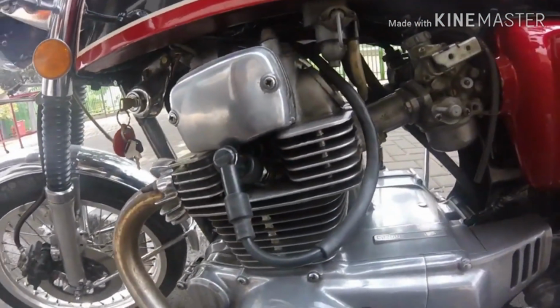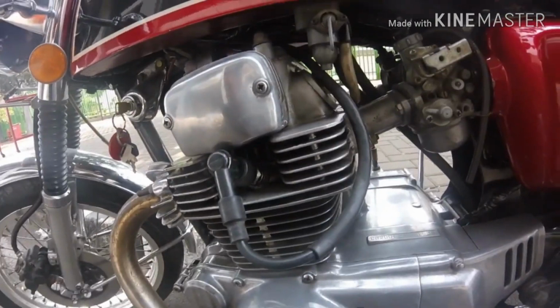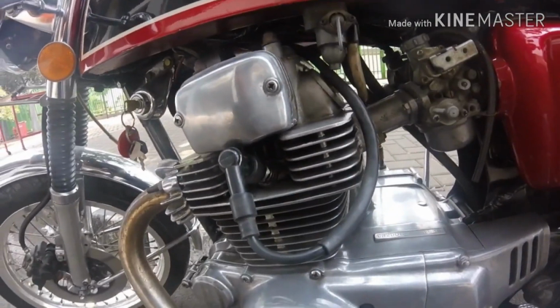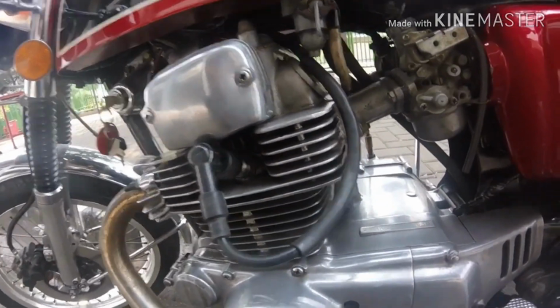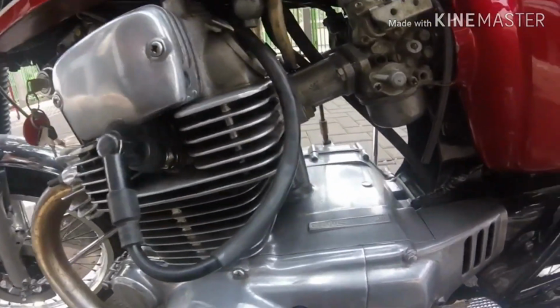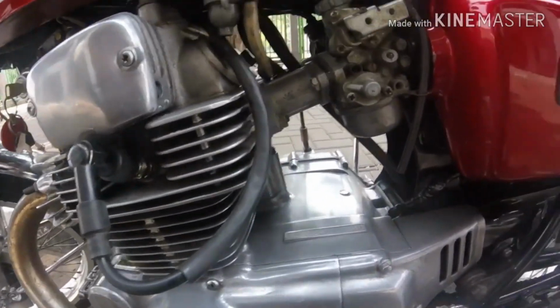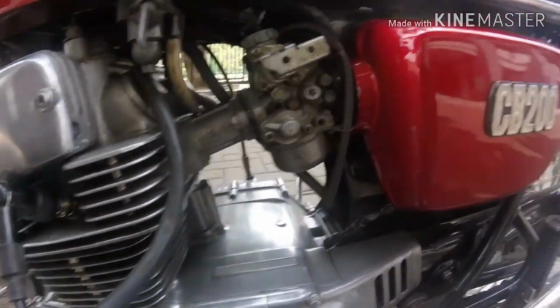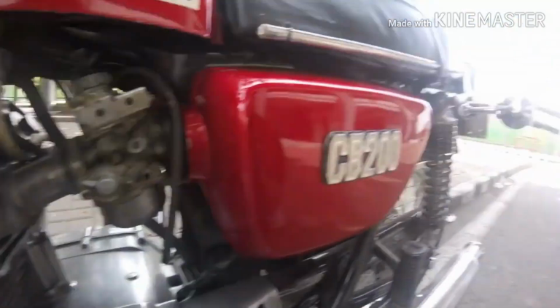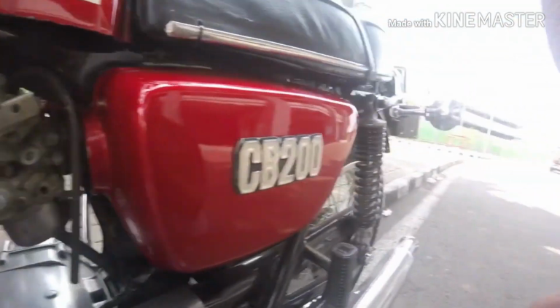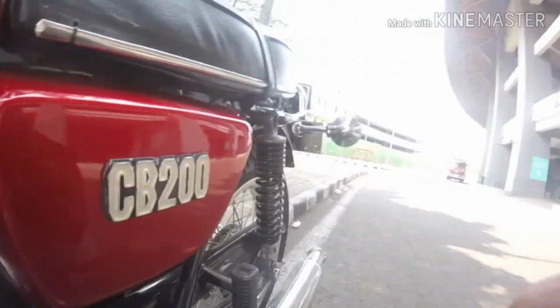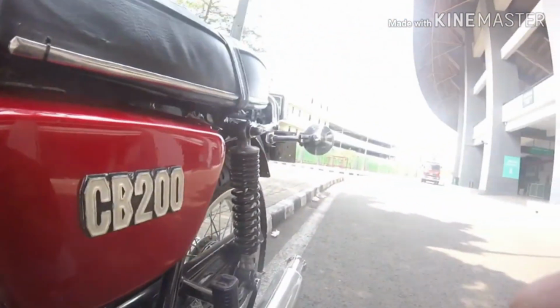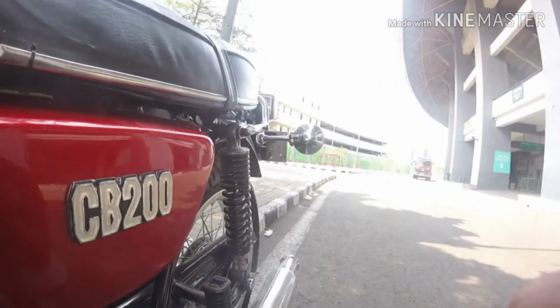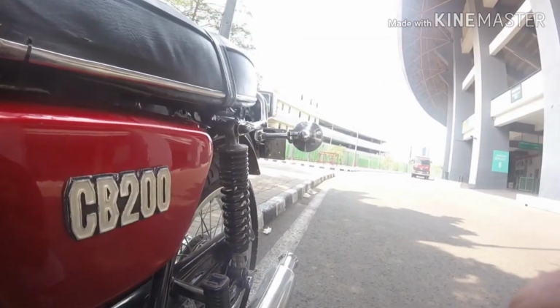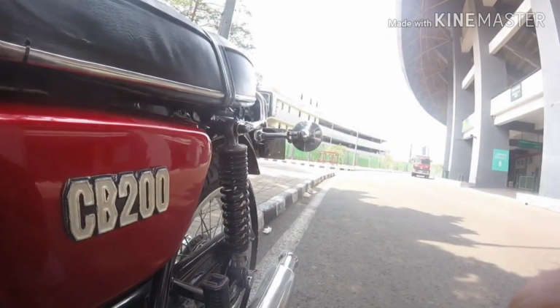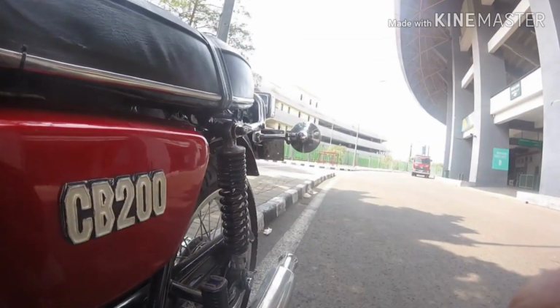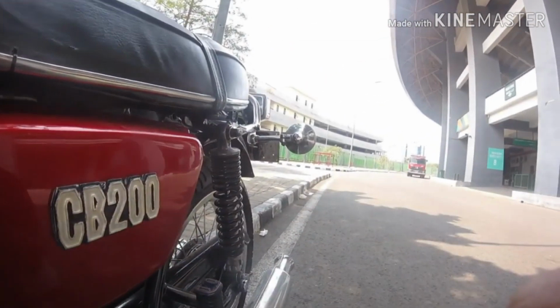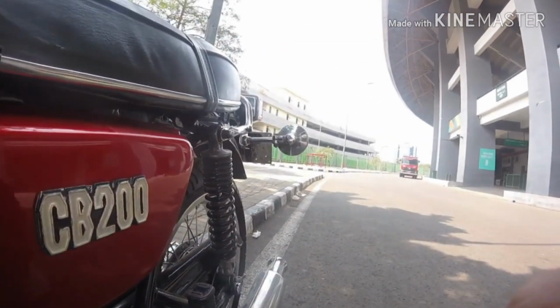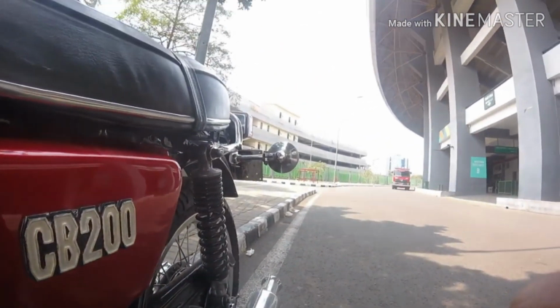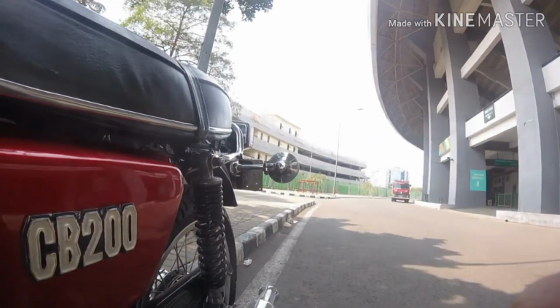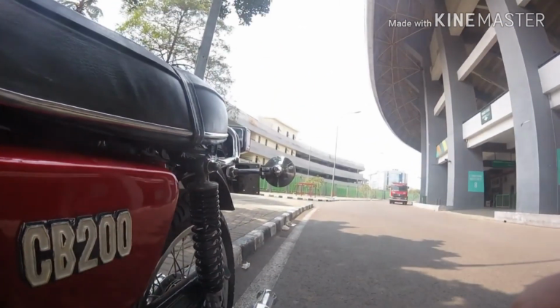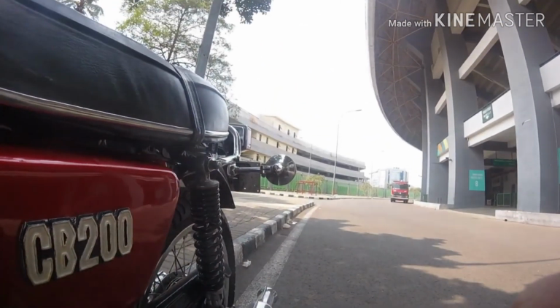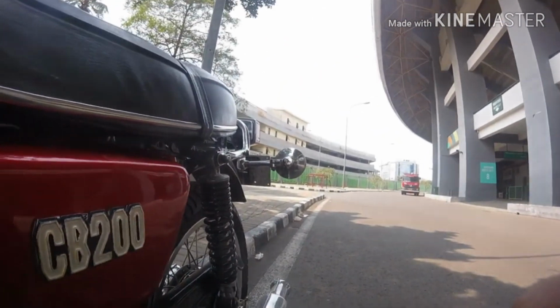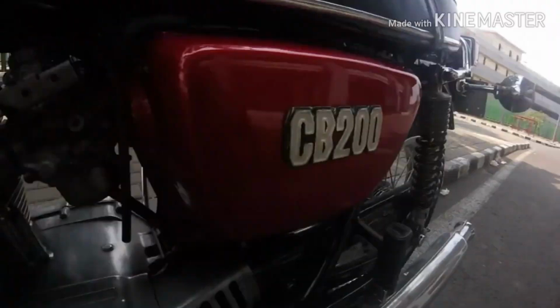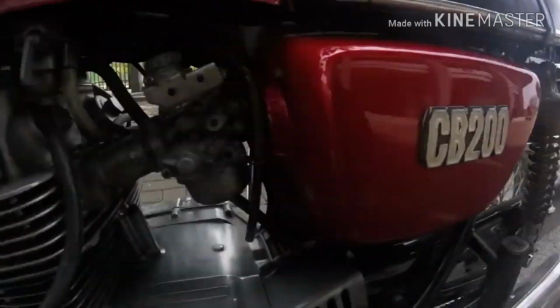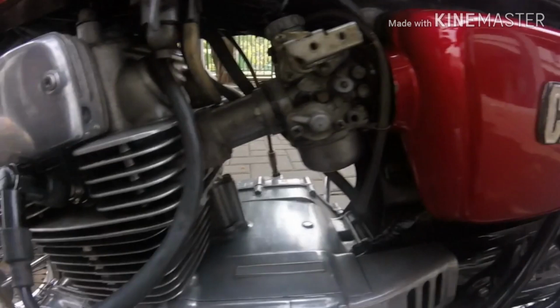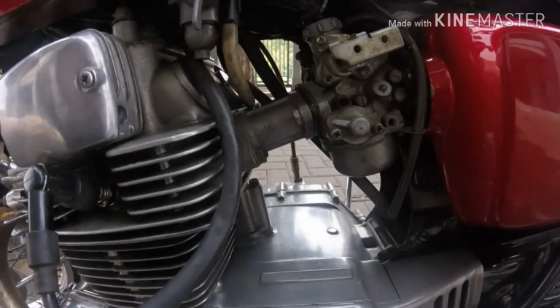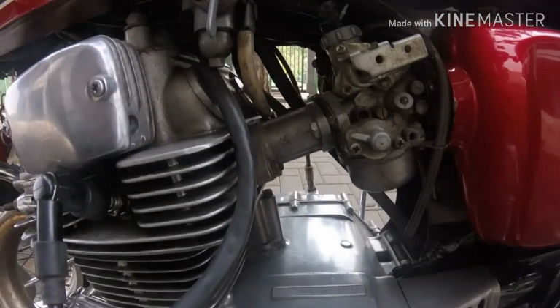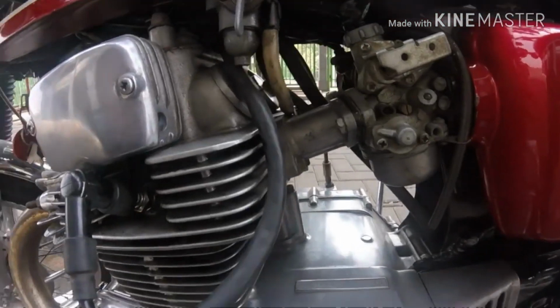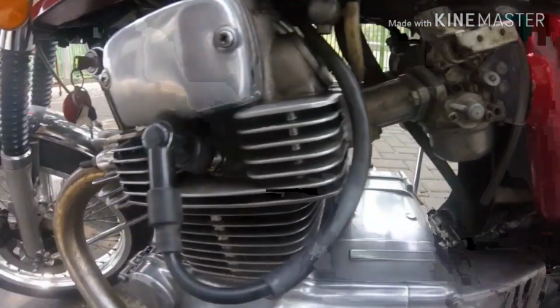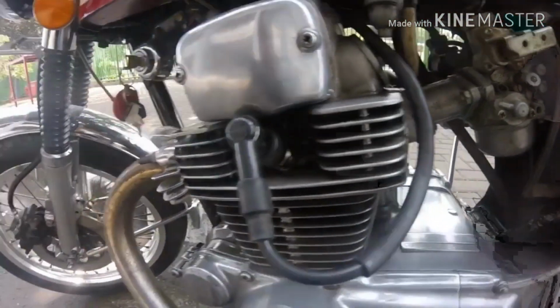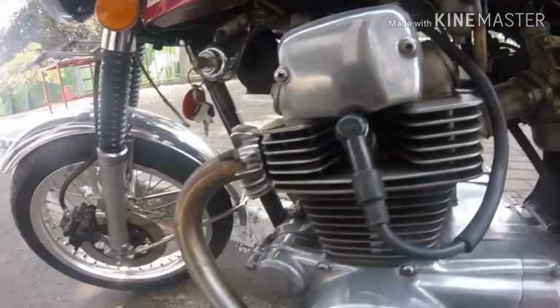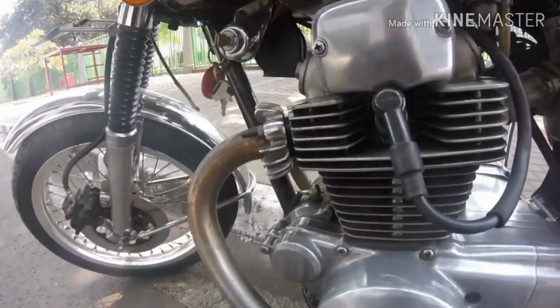Ini handlingnya enak banget — tadi saya coba pakai puter-puter di belakang, Gor Bekasi.